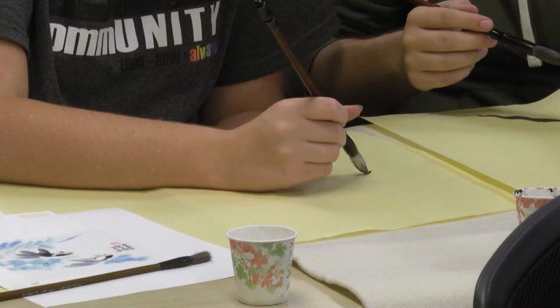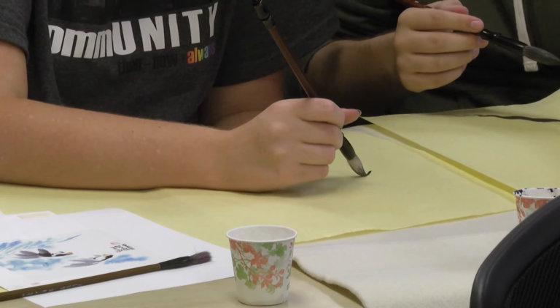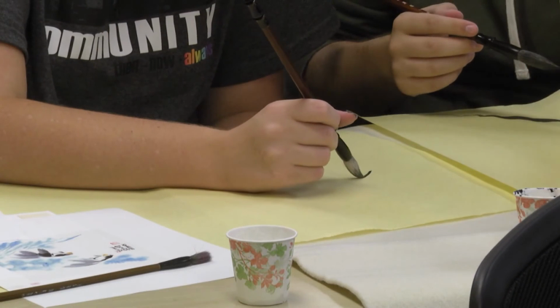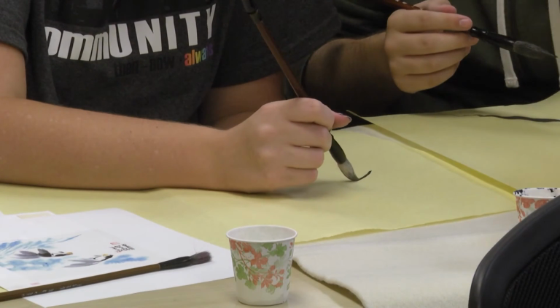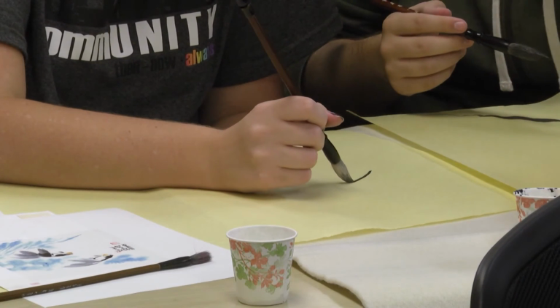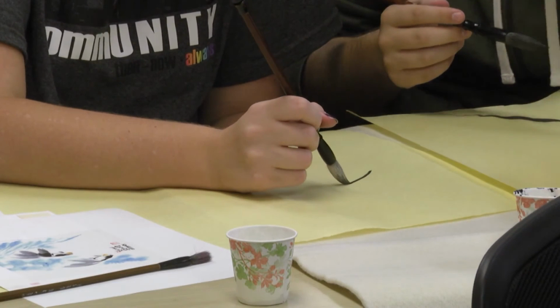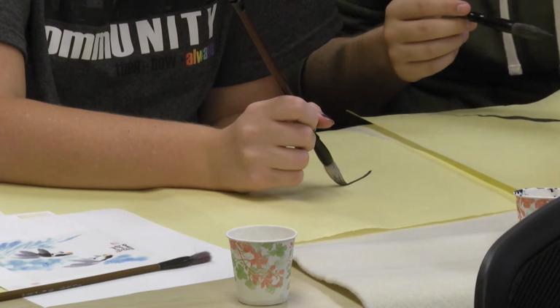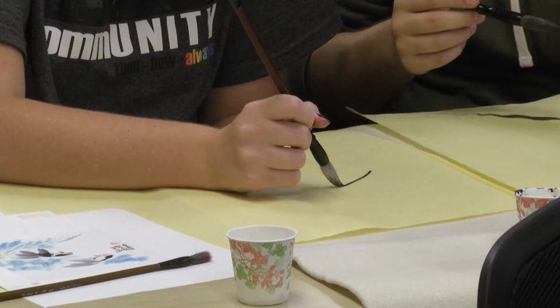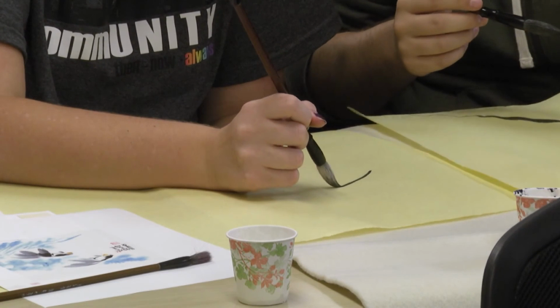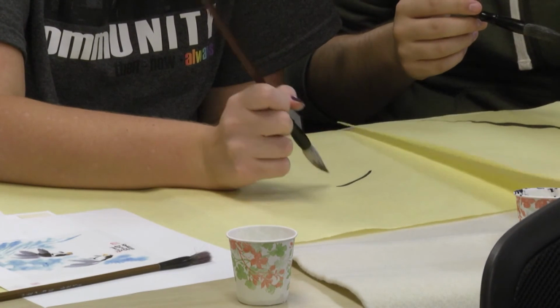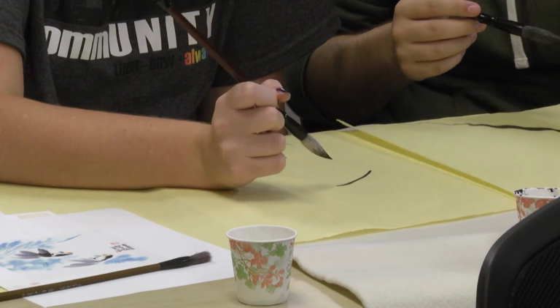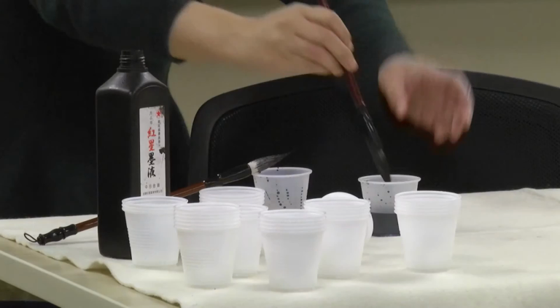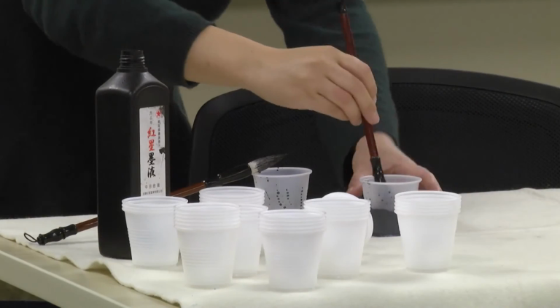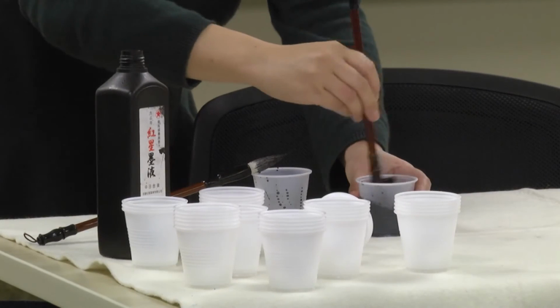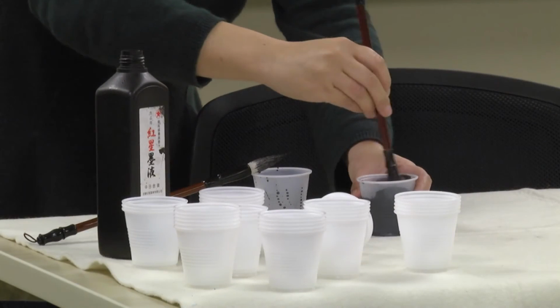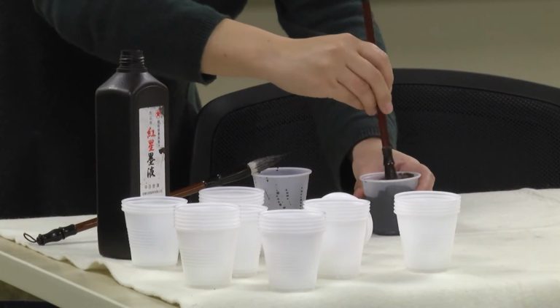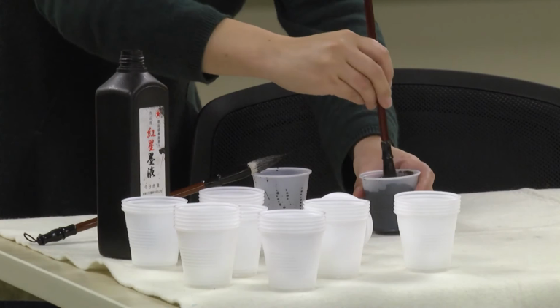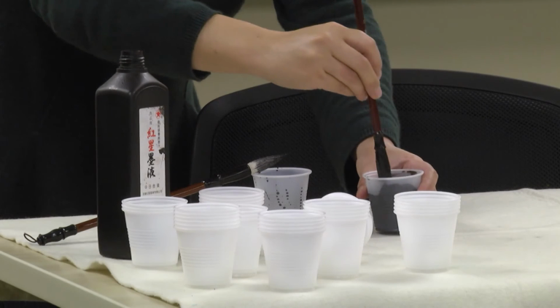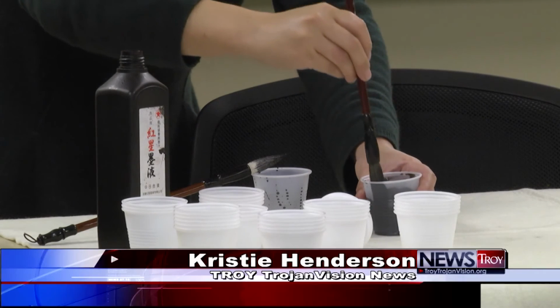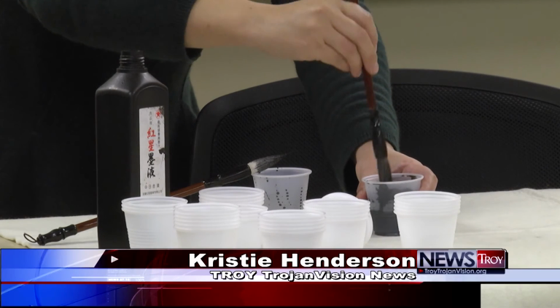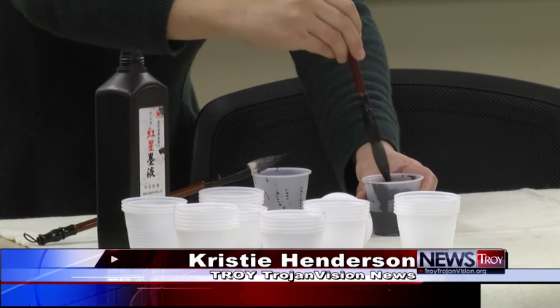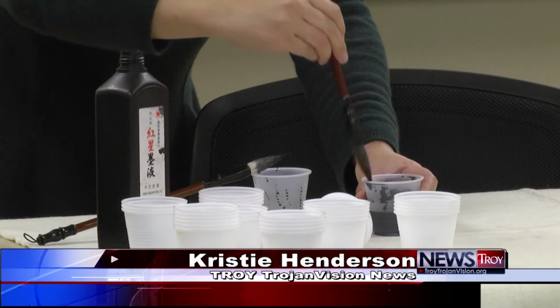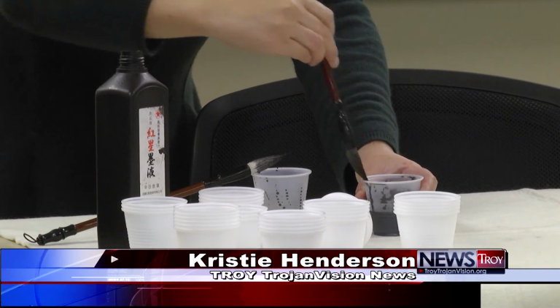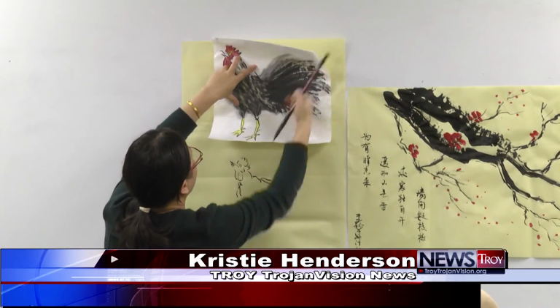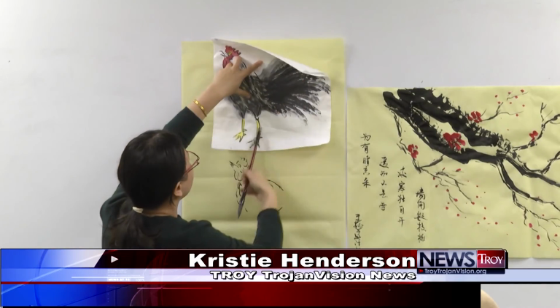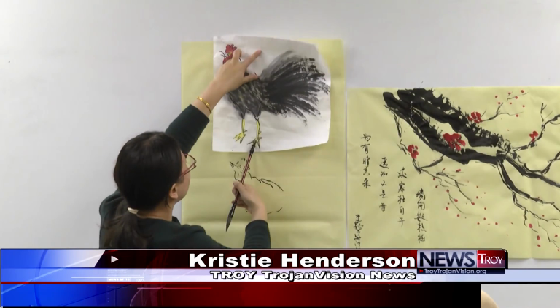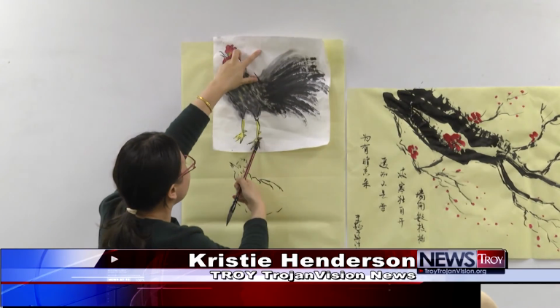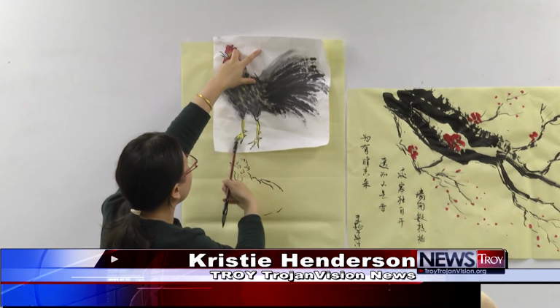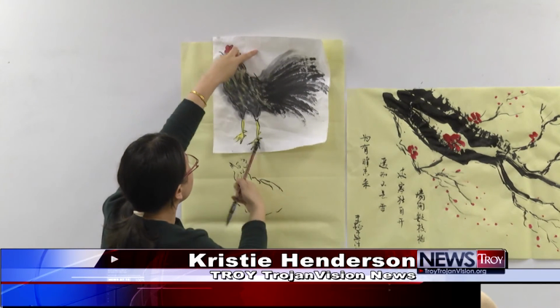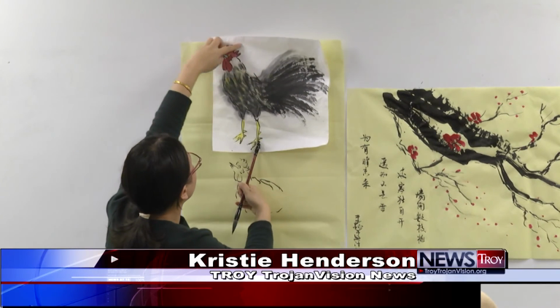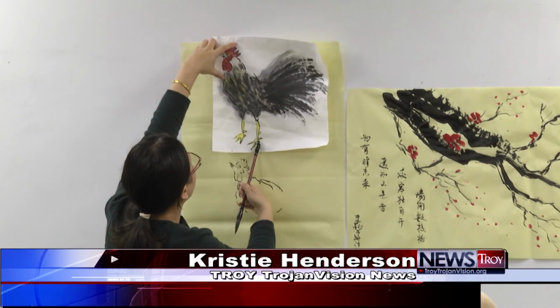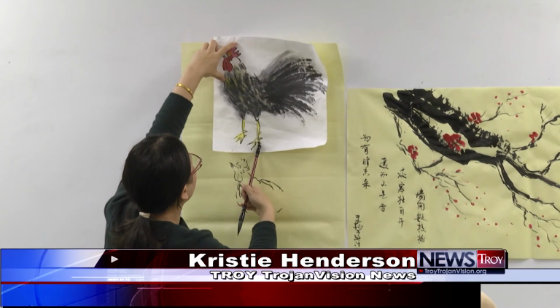Next Thursday will be Chinese Corner's last event for the semester. Christy Henderson, Troy, Trojan Vision News.